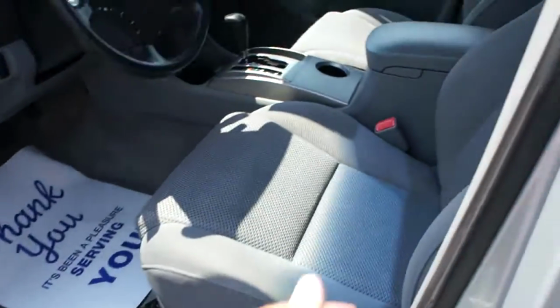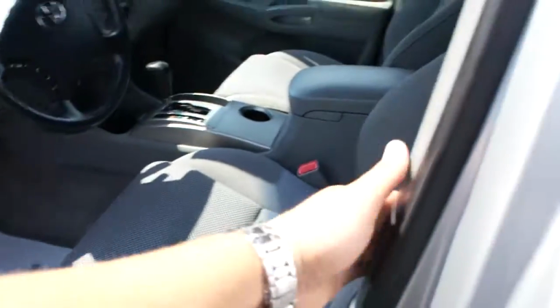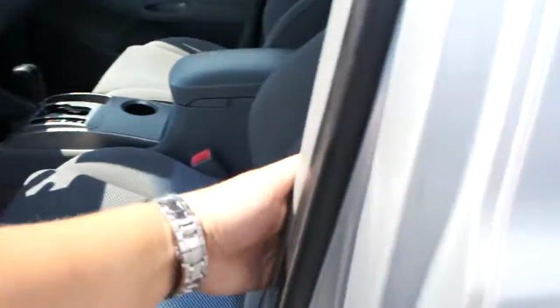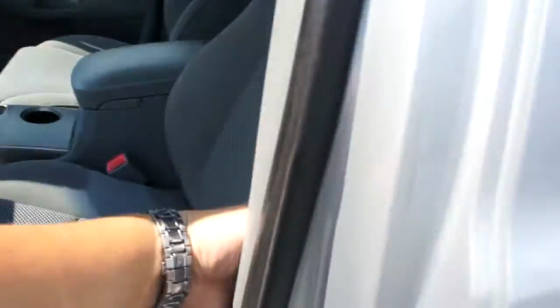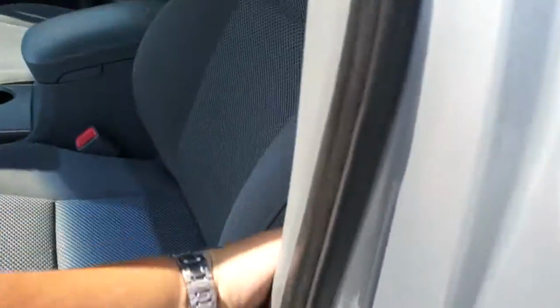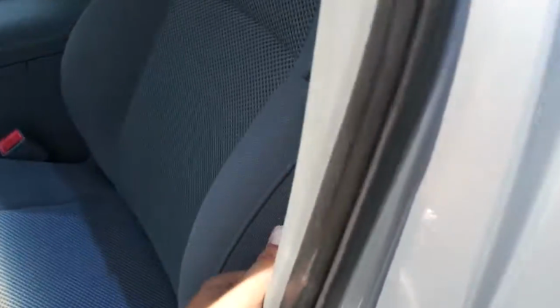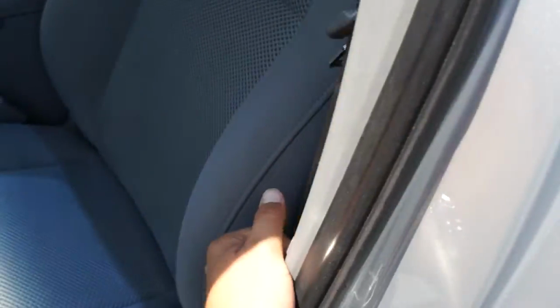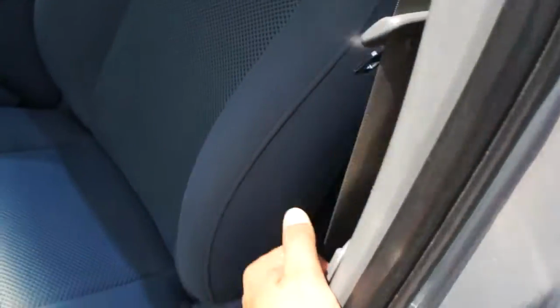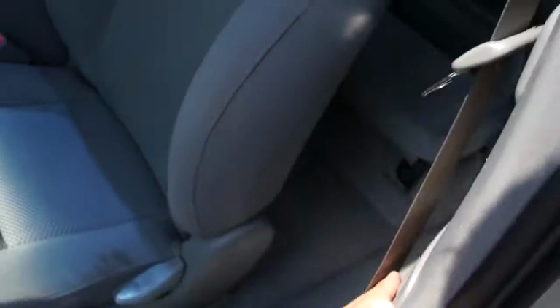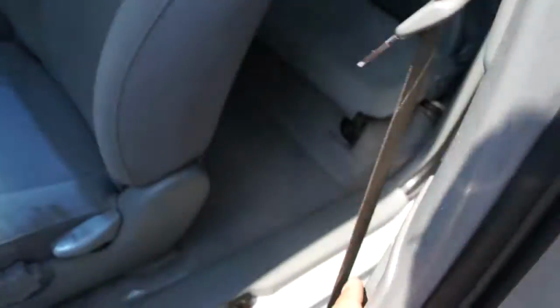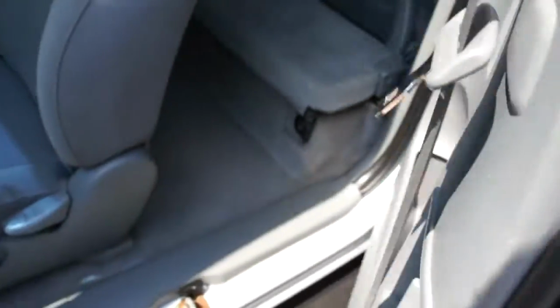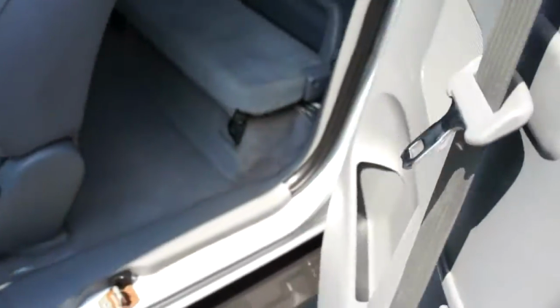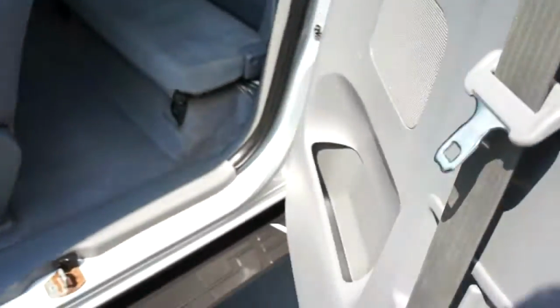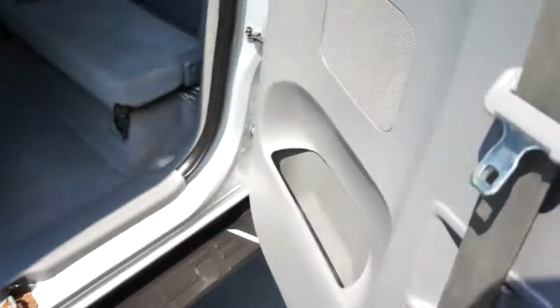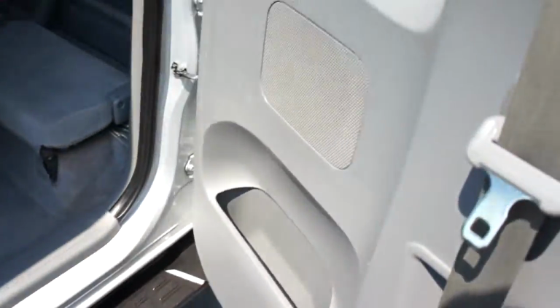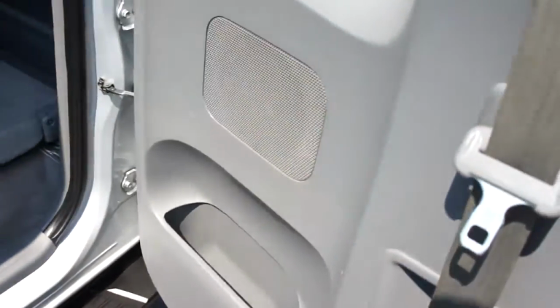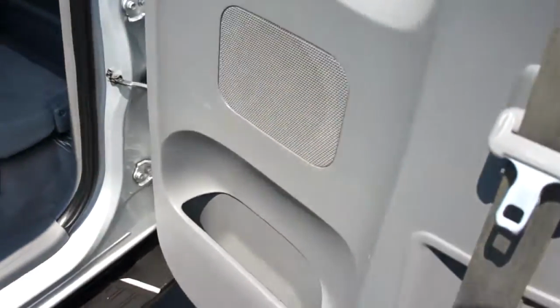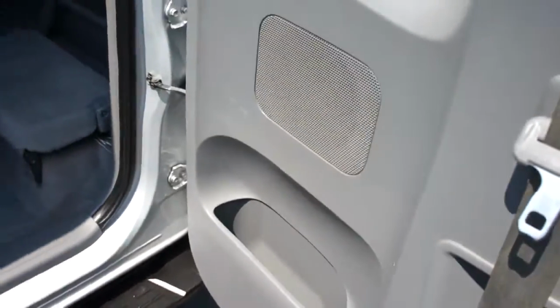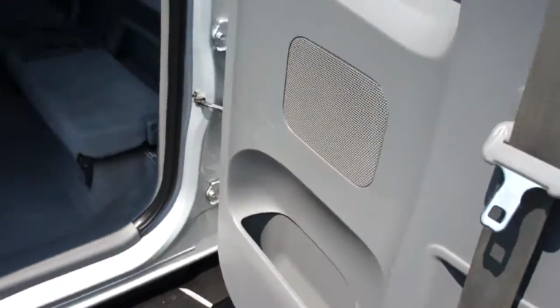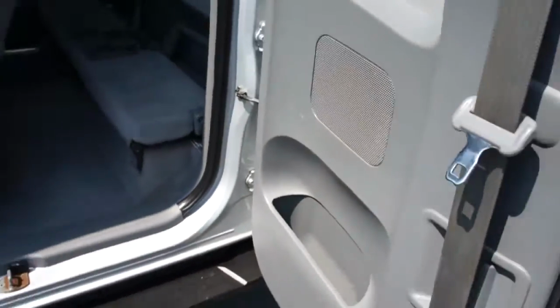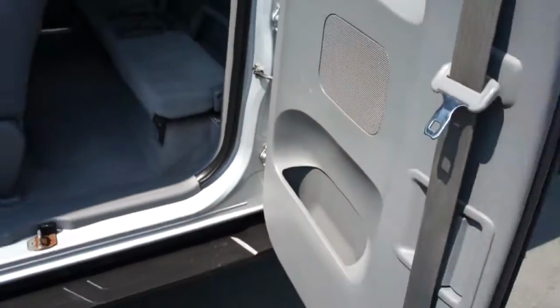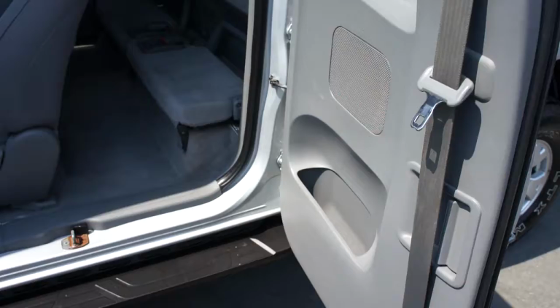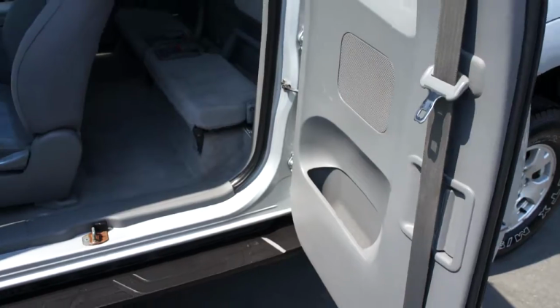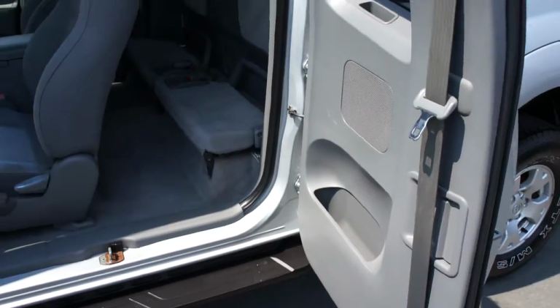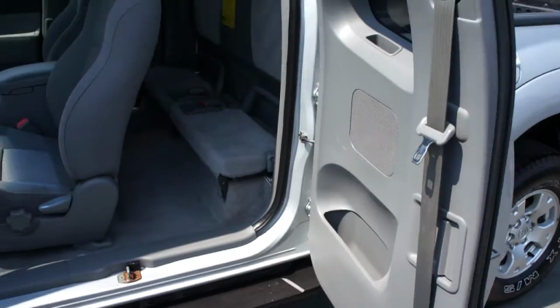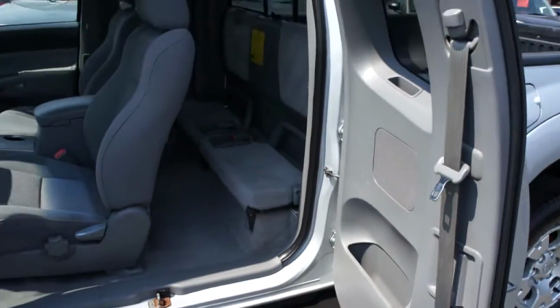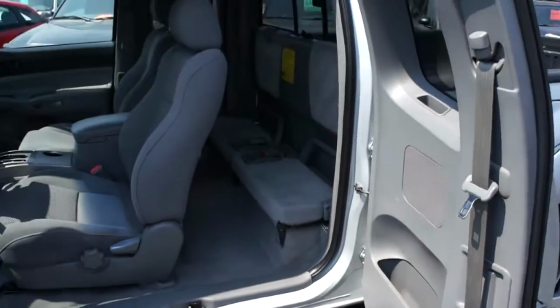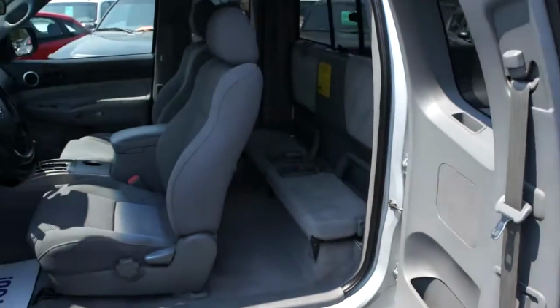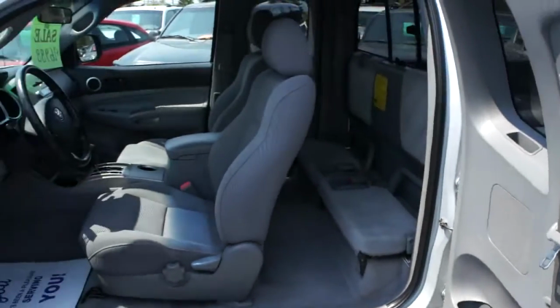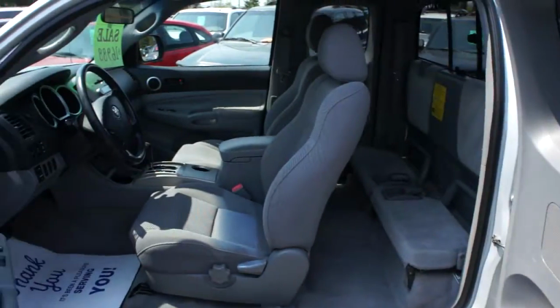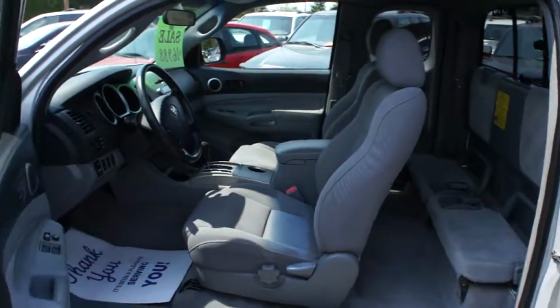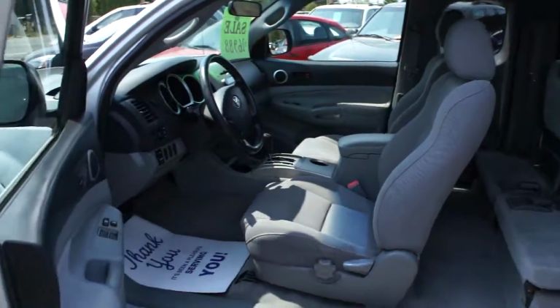With the access cab, you just open the back doors just like that to make it a four-door.